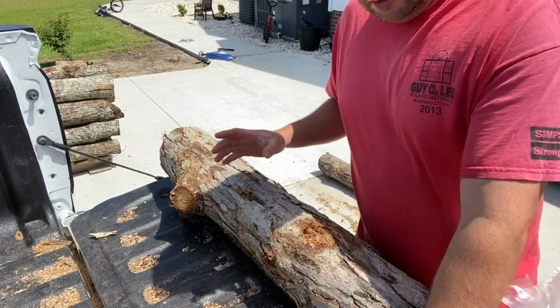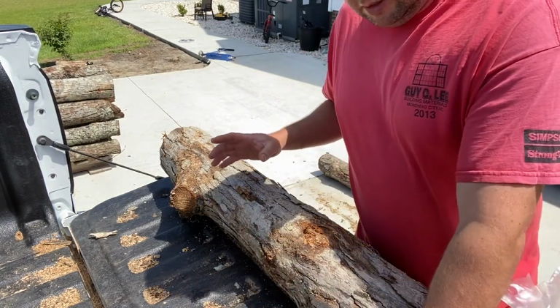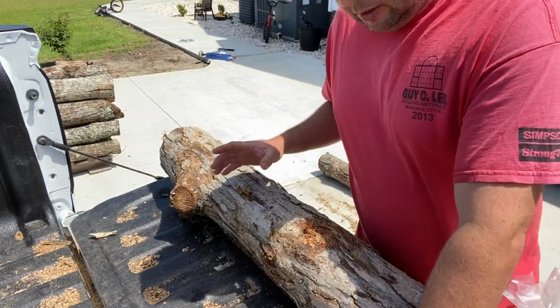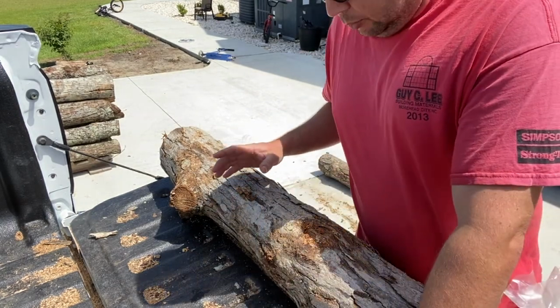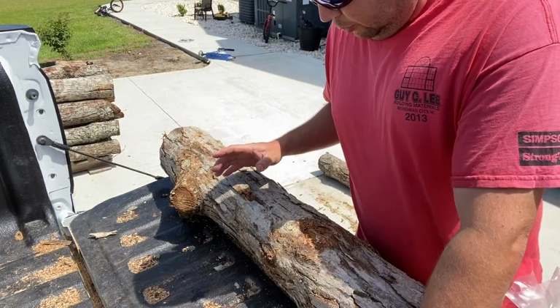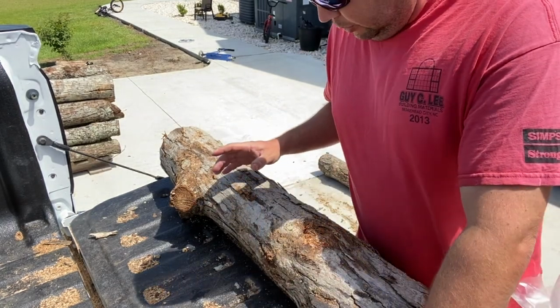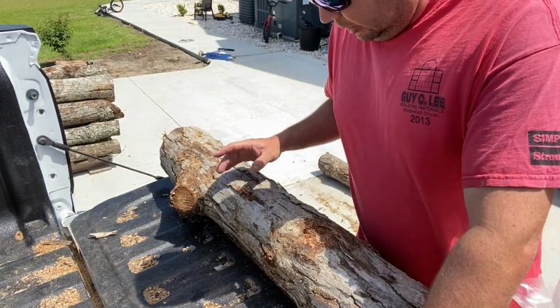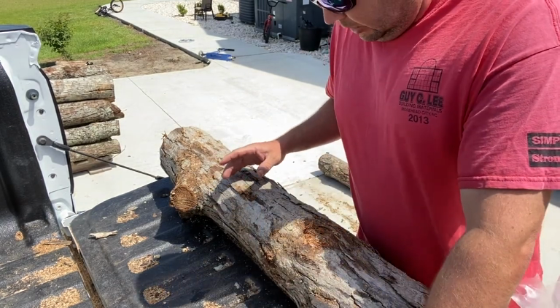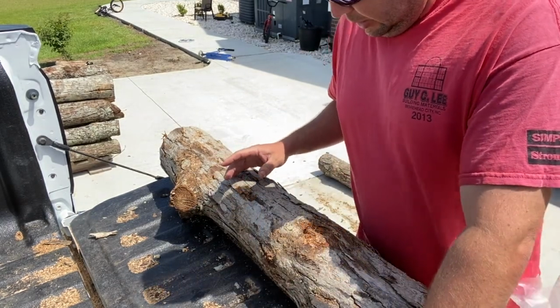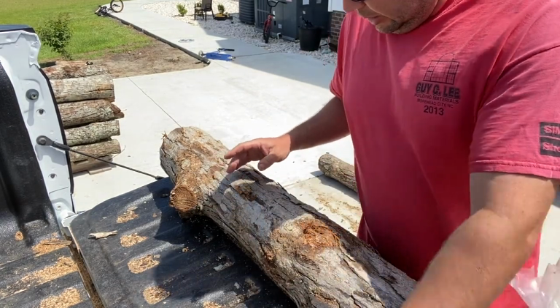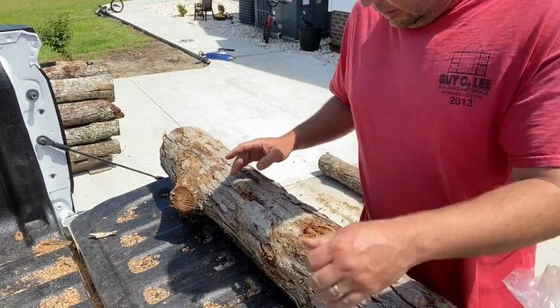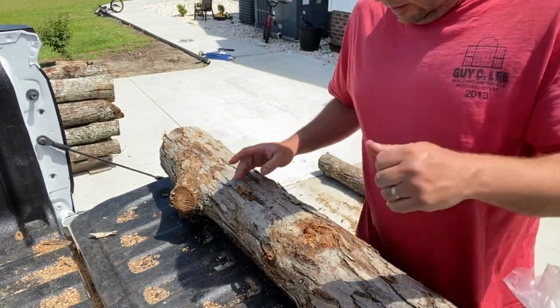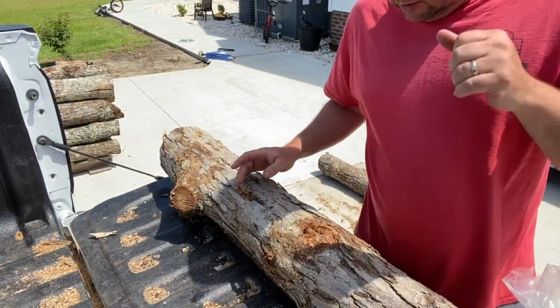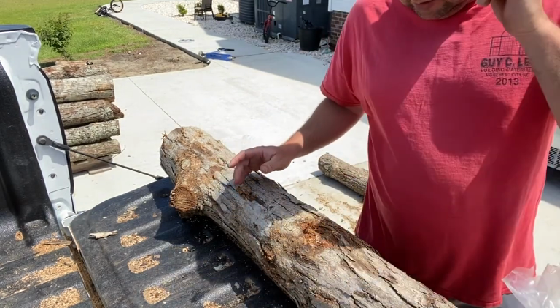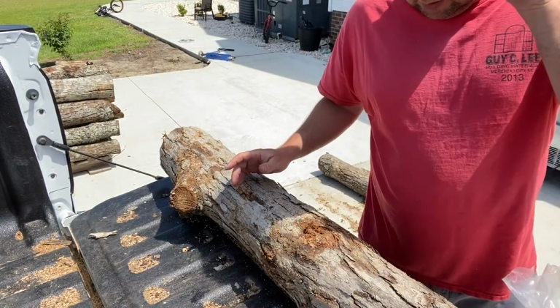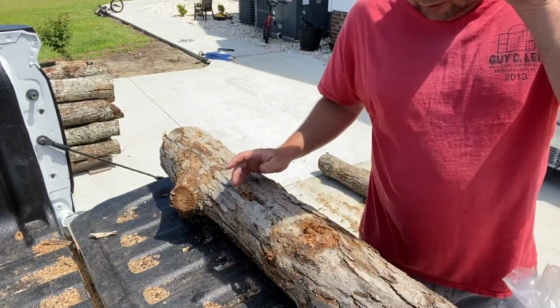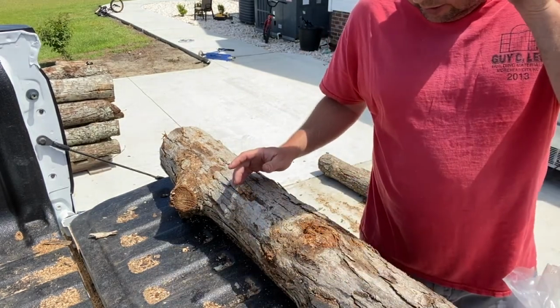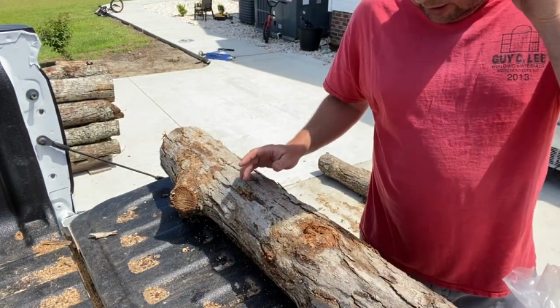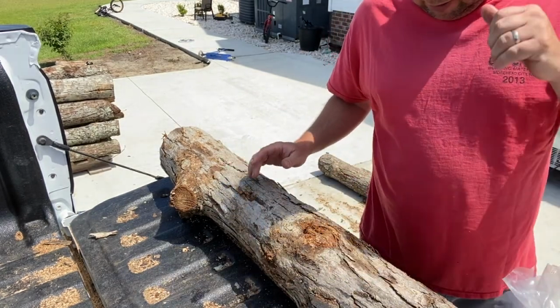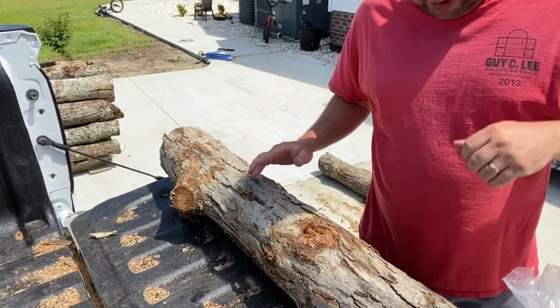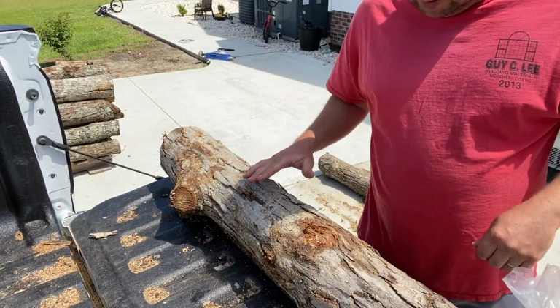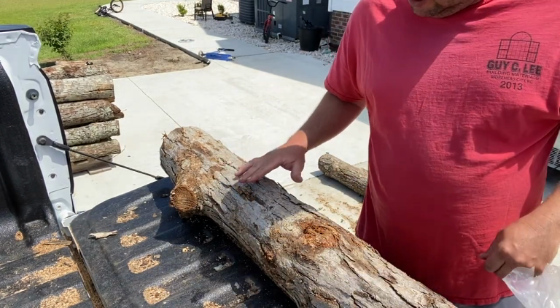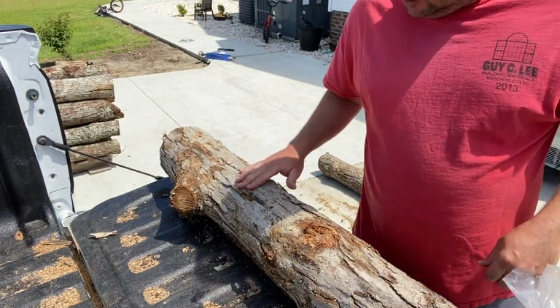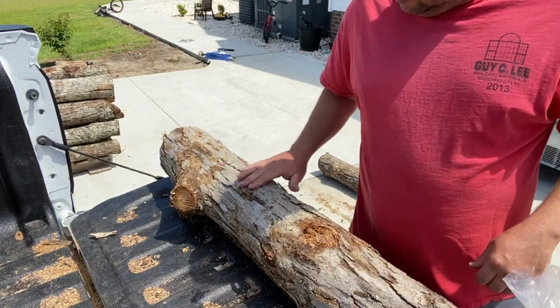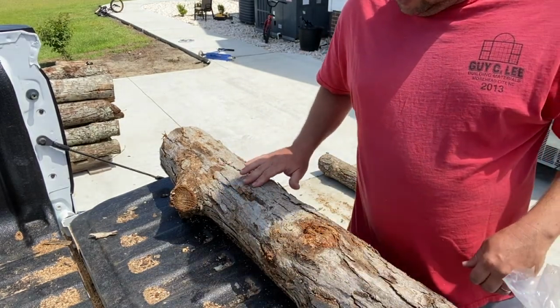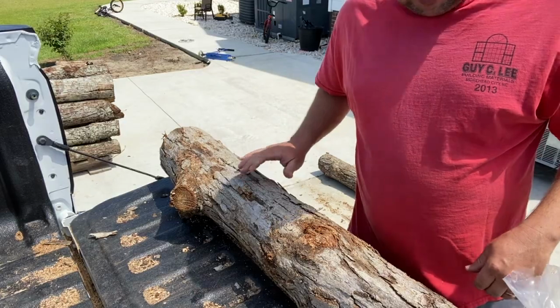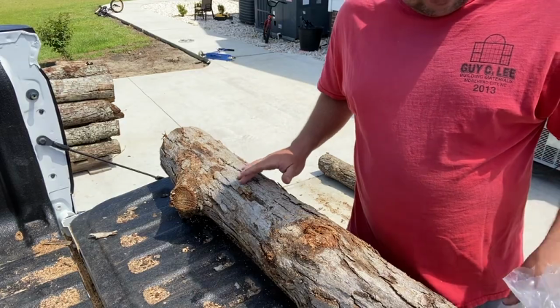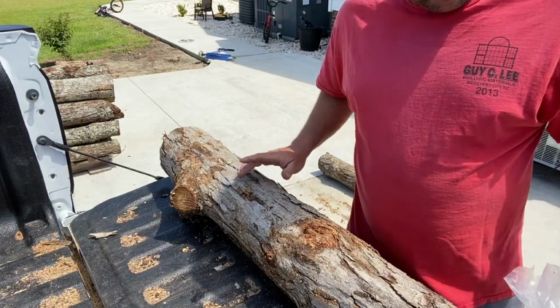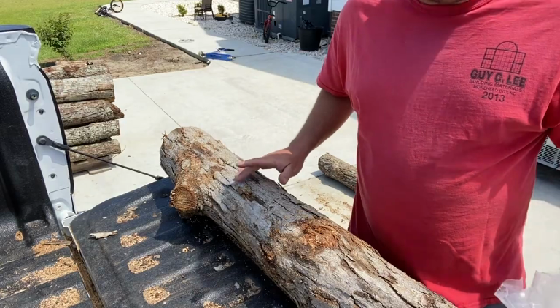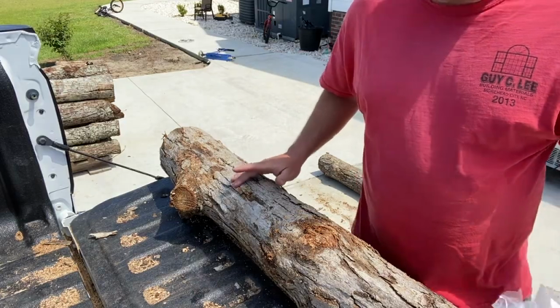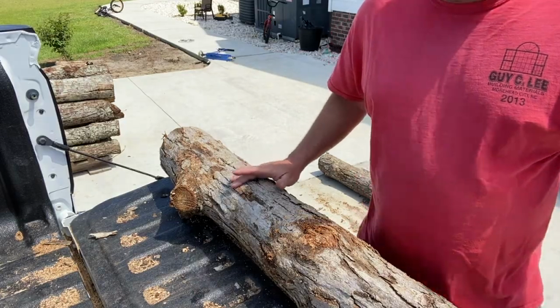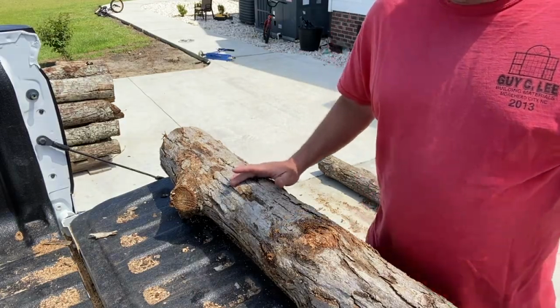I'm going to kick it into a time lapse and go ahead and finish out these last two logs.